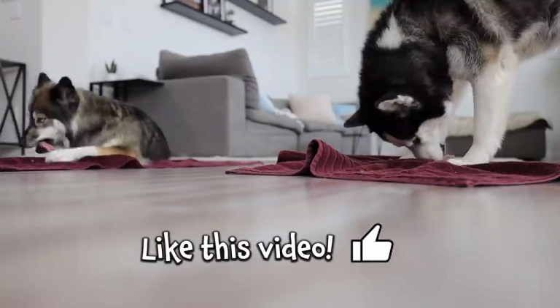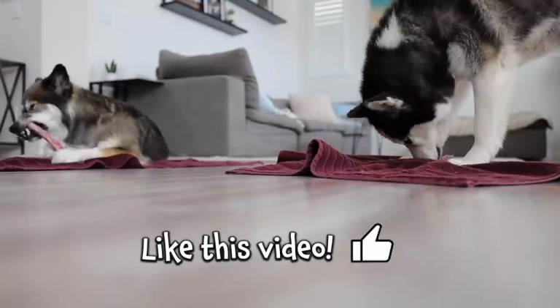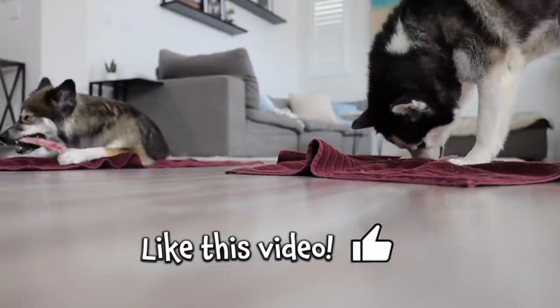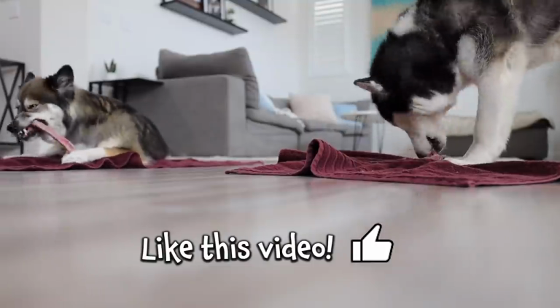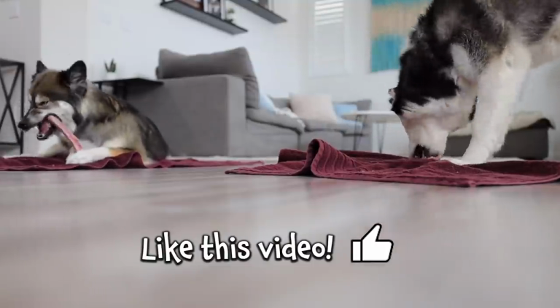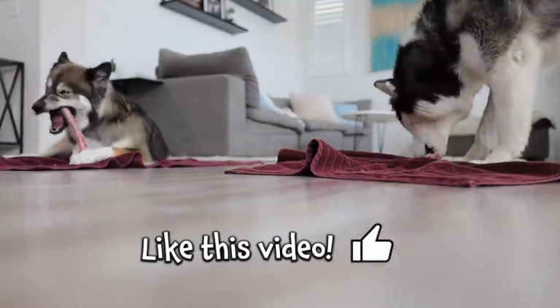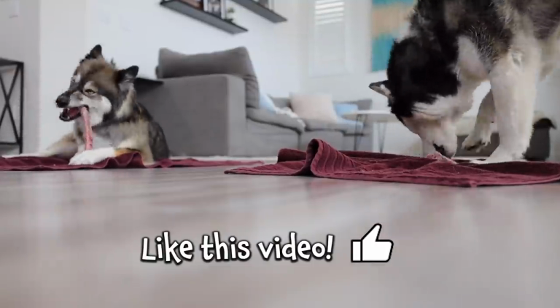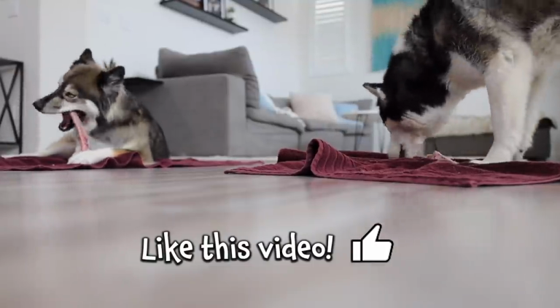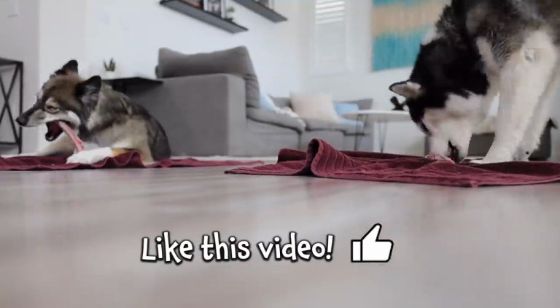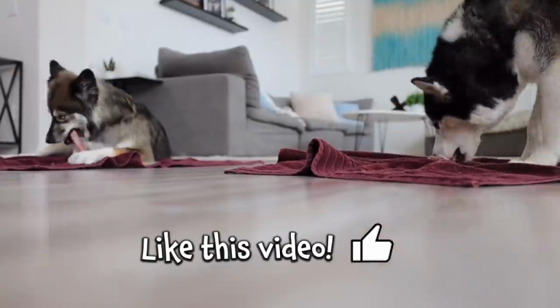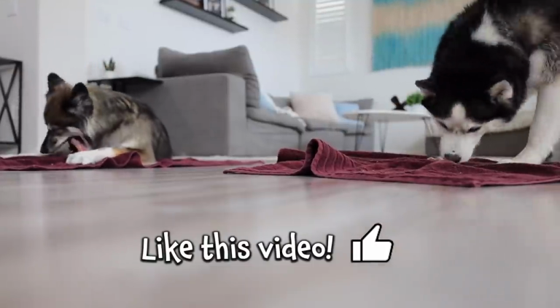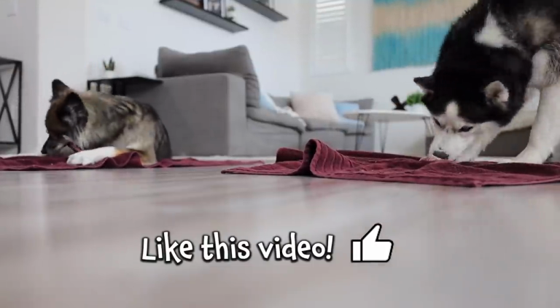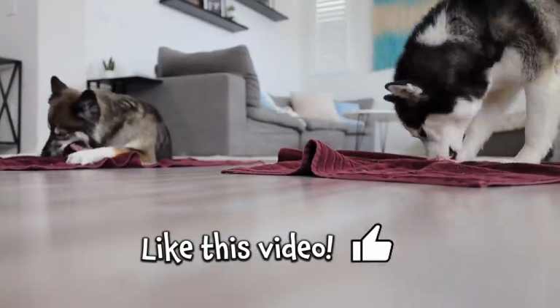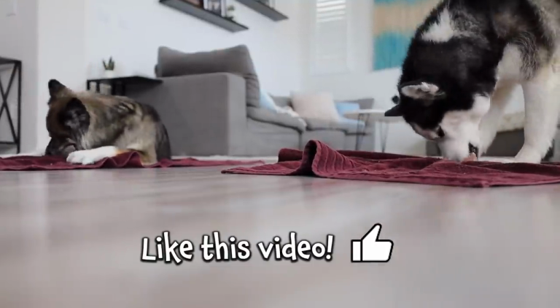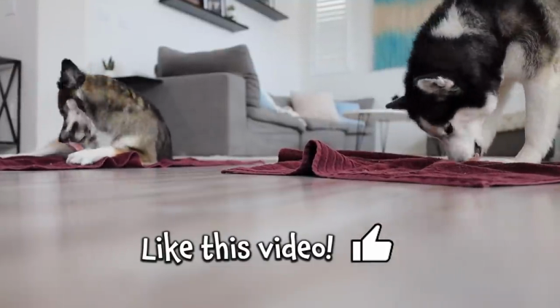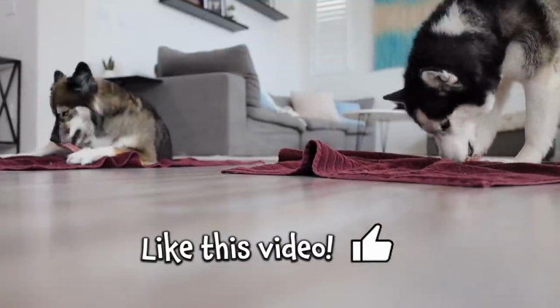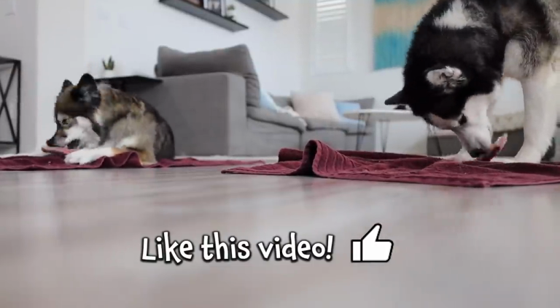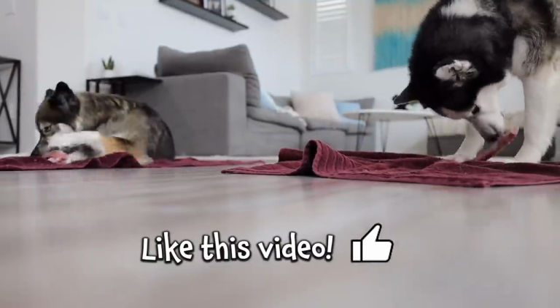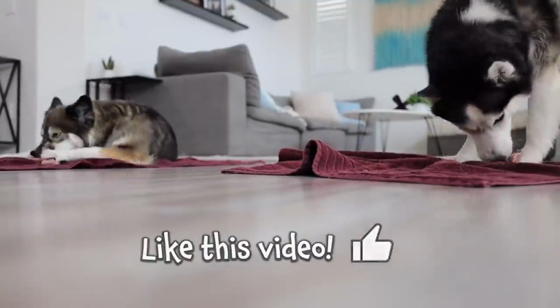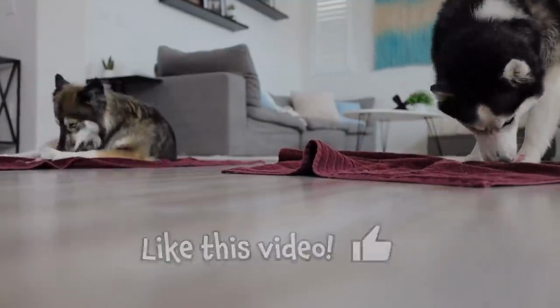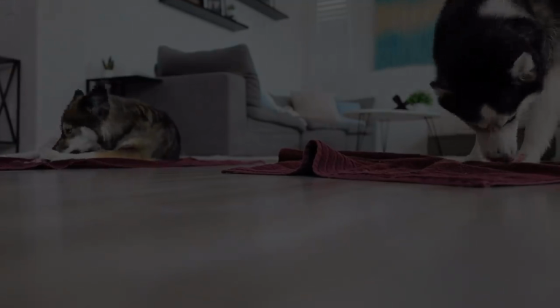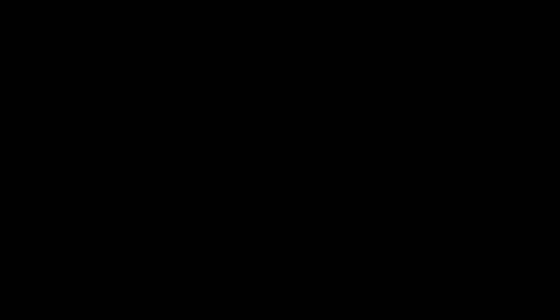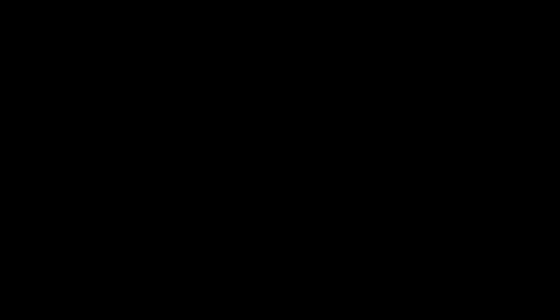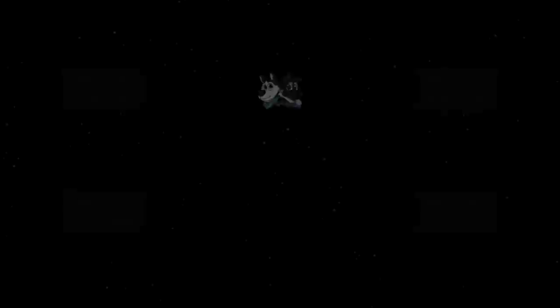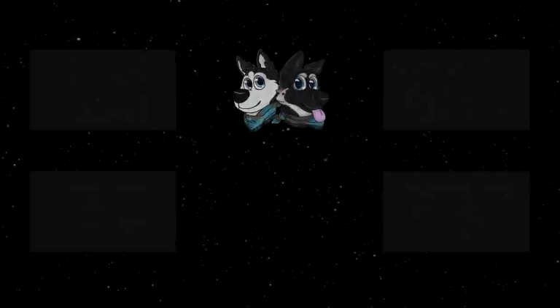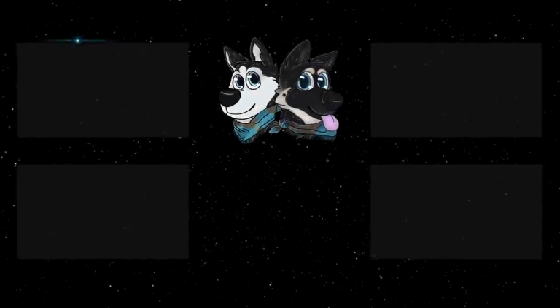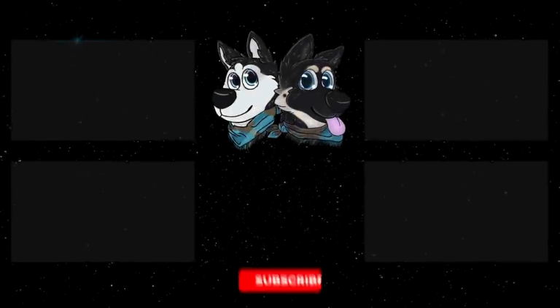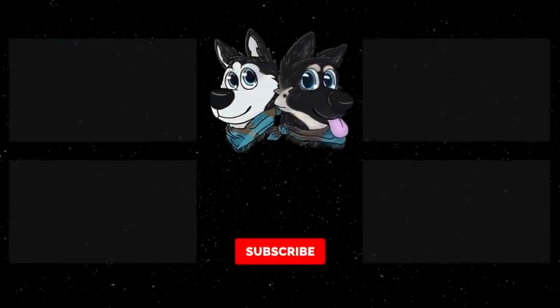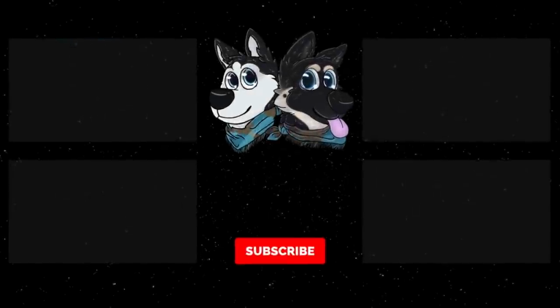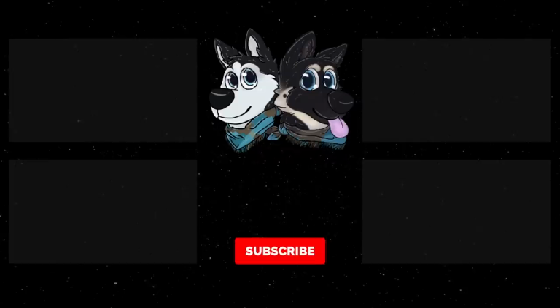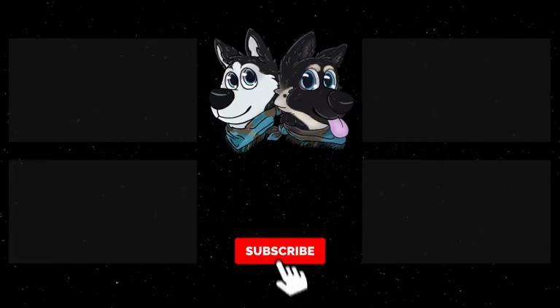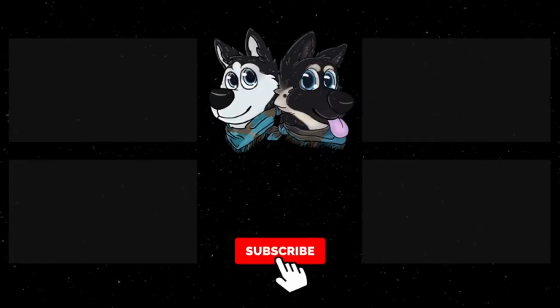Like this video if you want to see their nighttime routine. We'll see you next time.